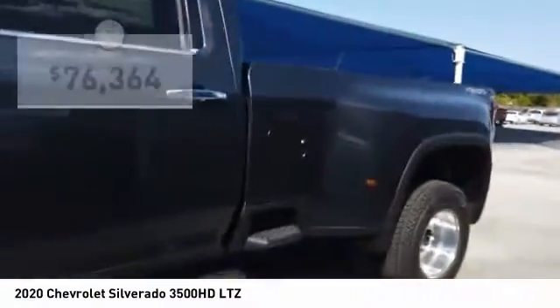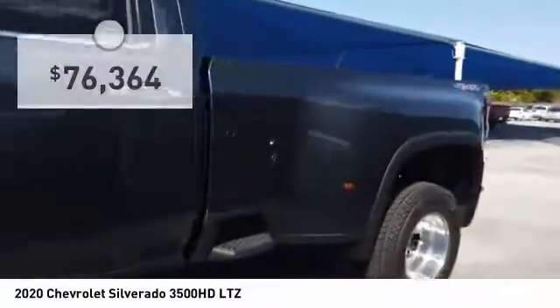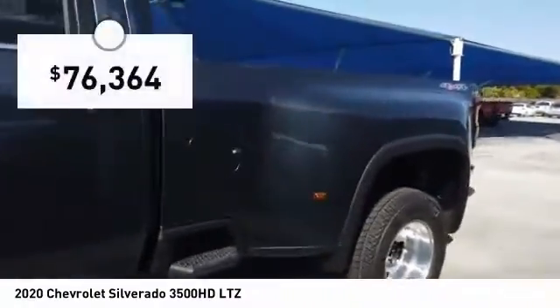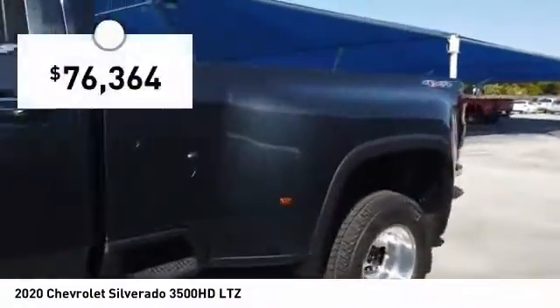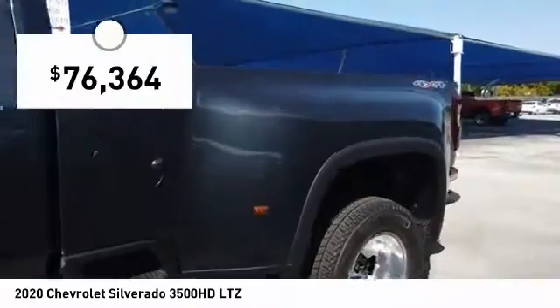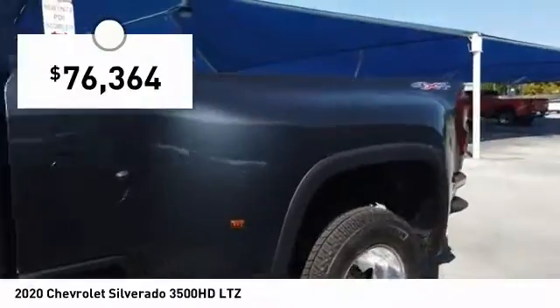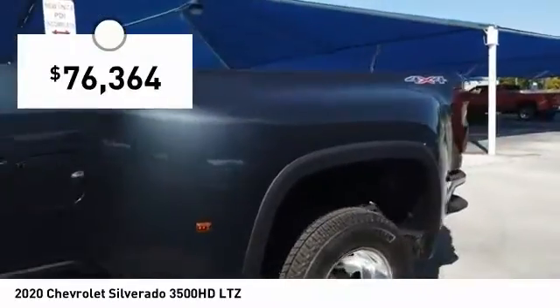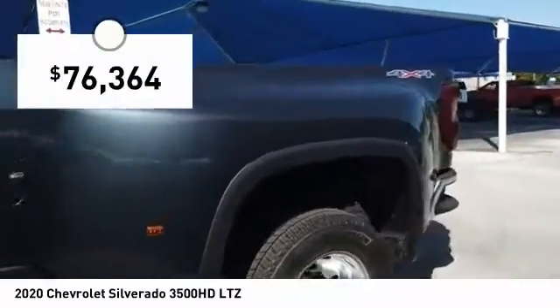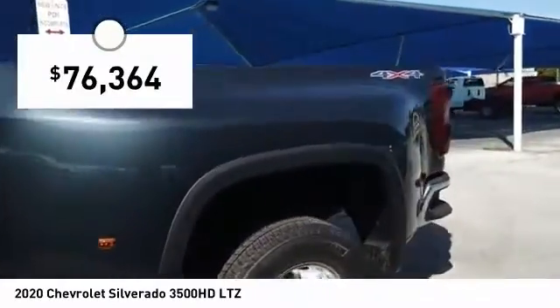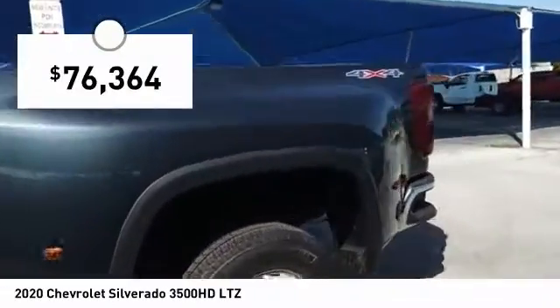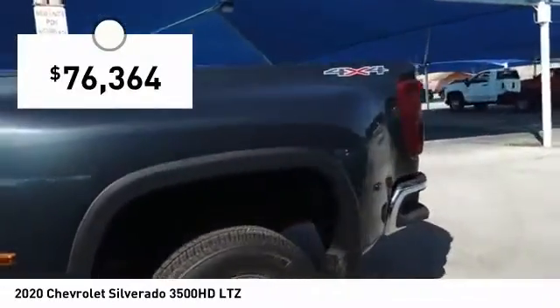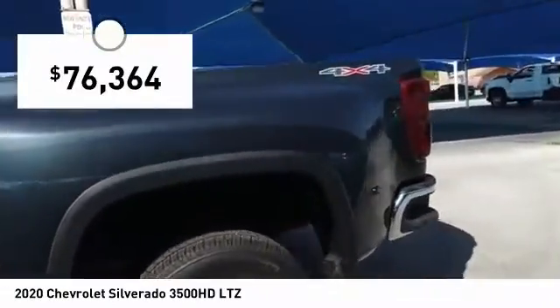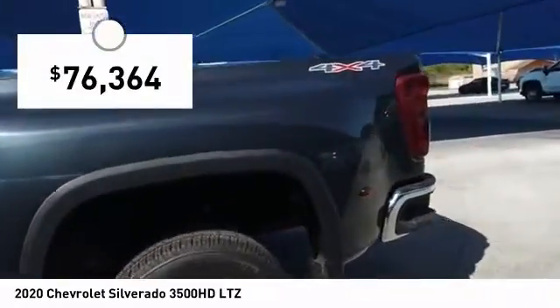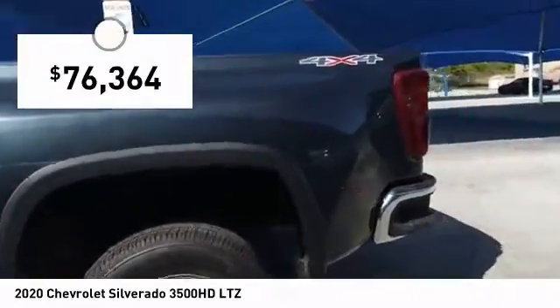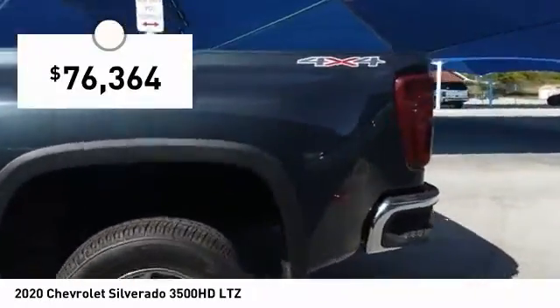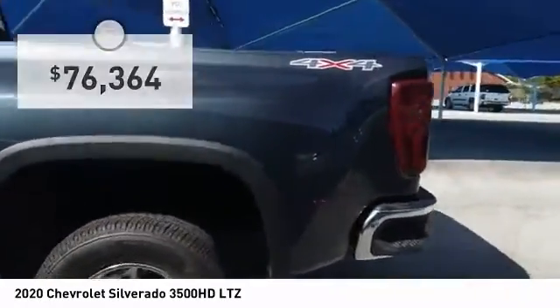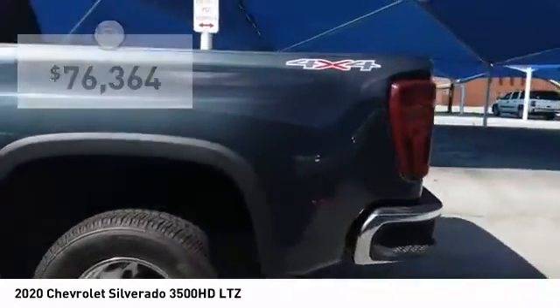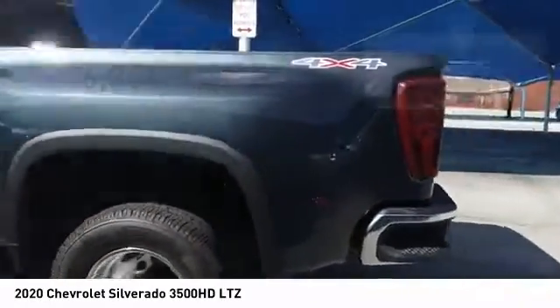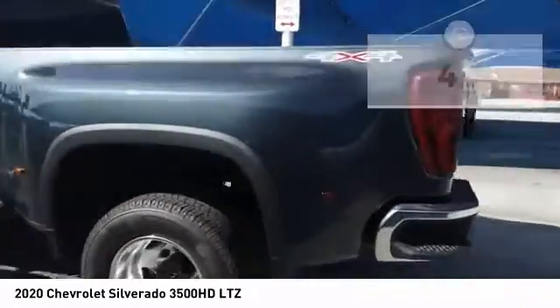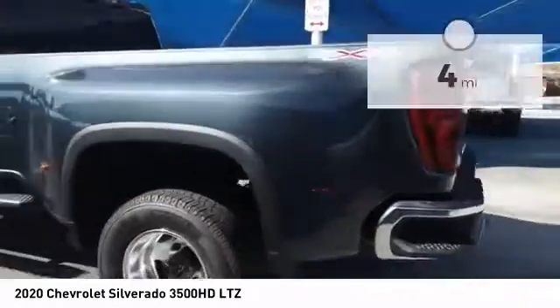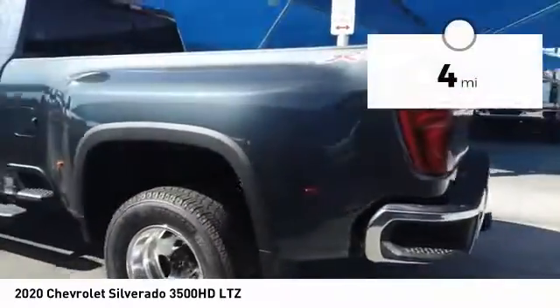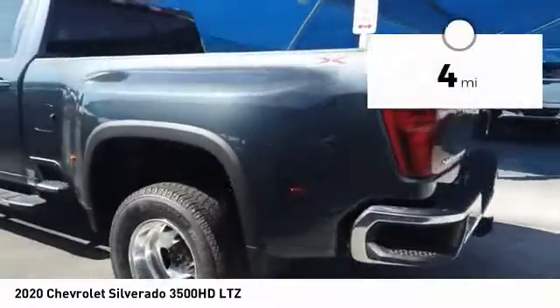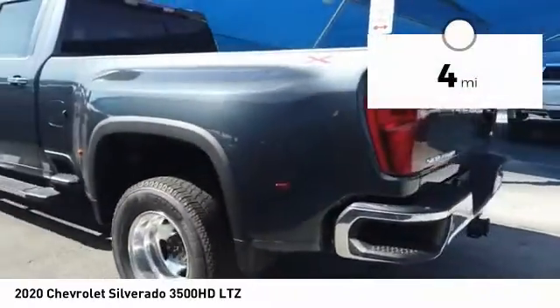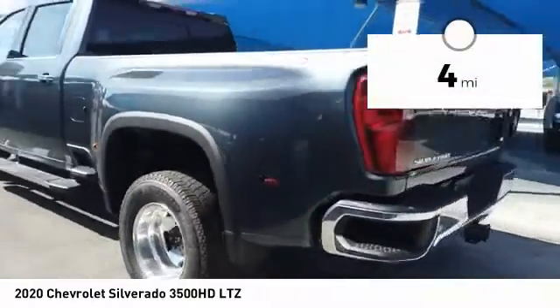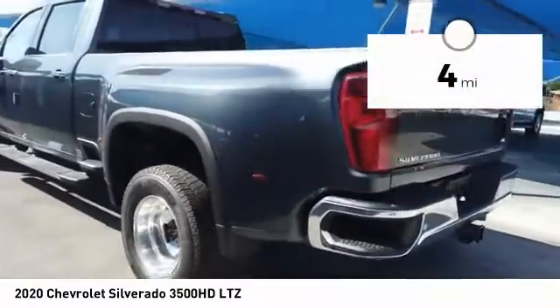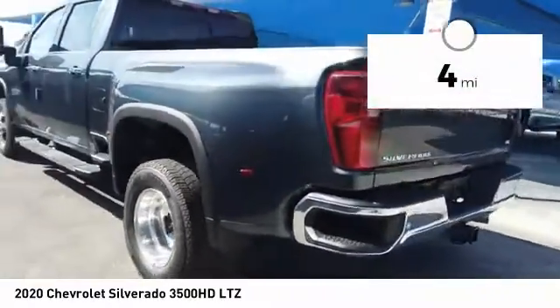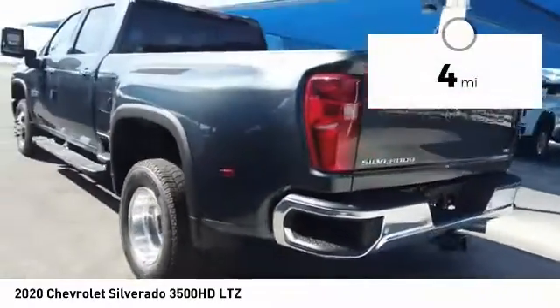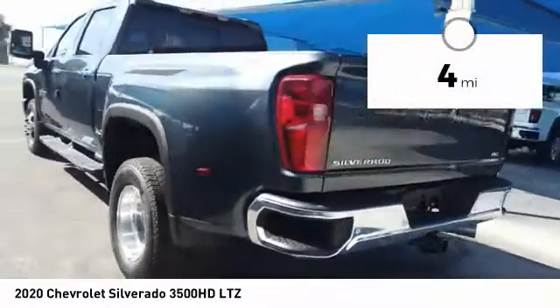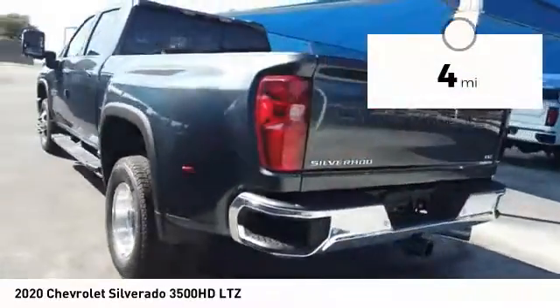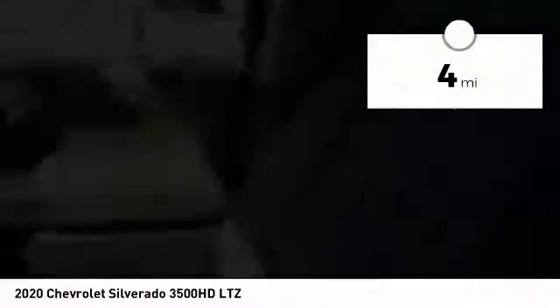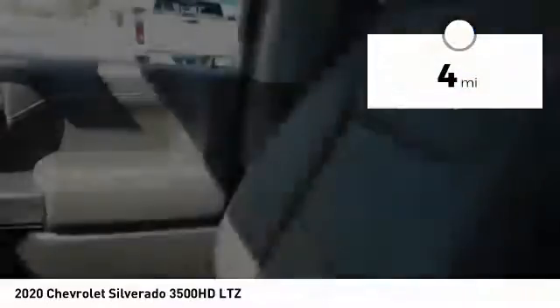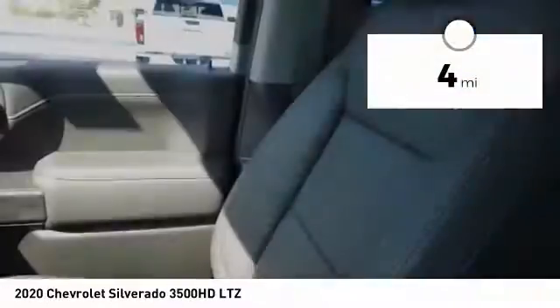And is priced below $80,000. This vehicle has less than 100 miles.